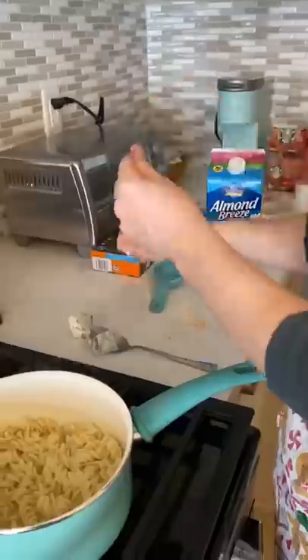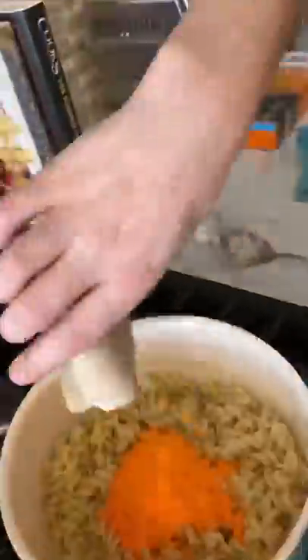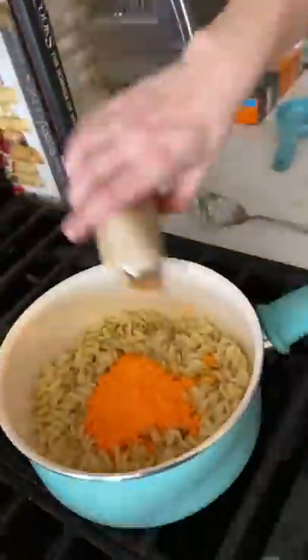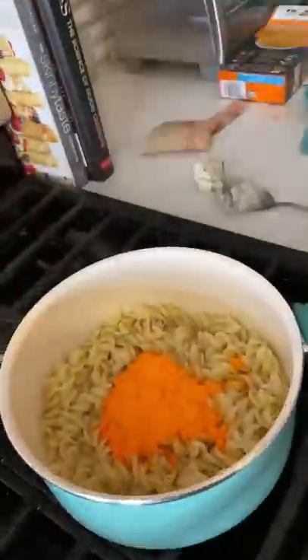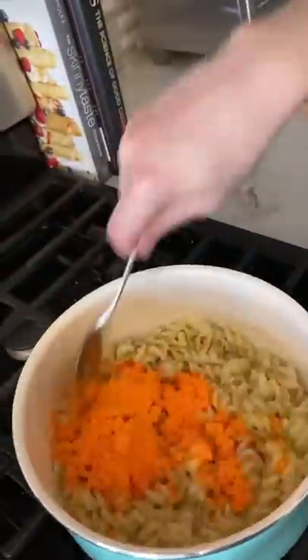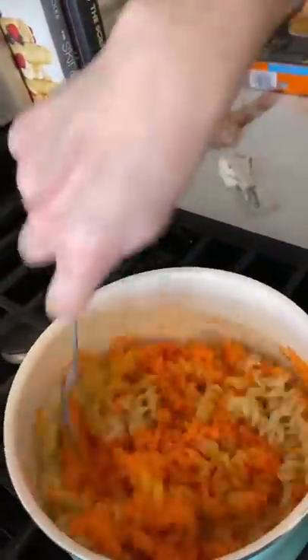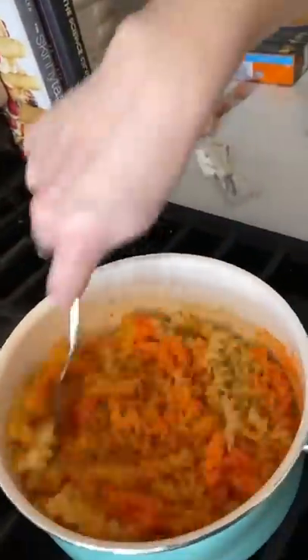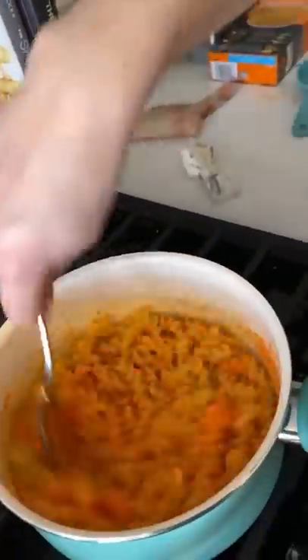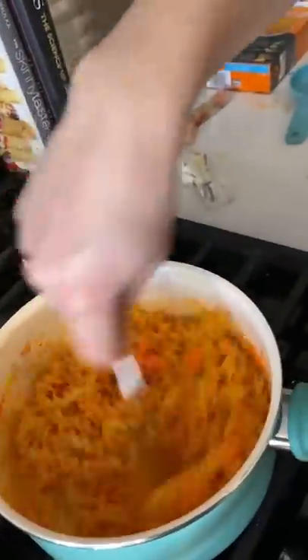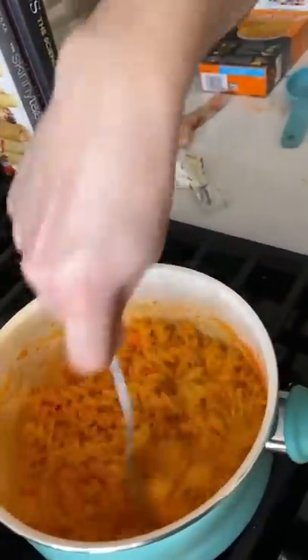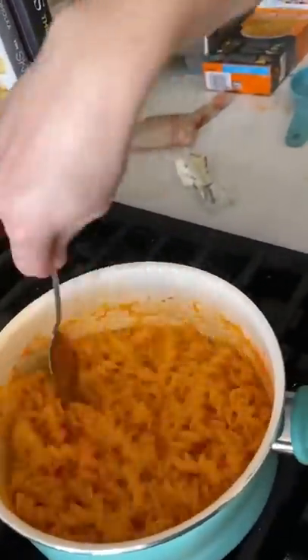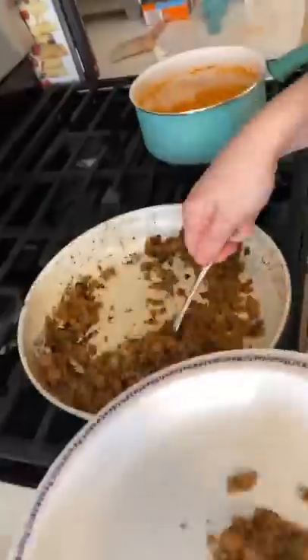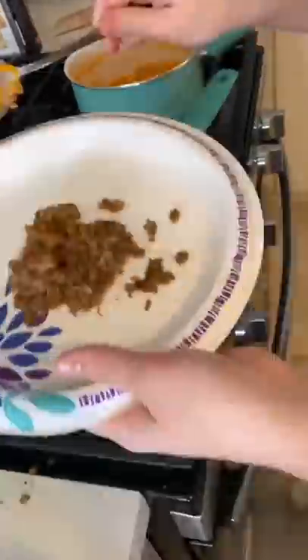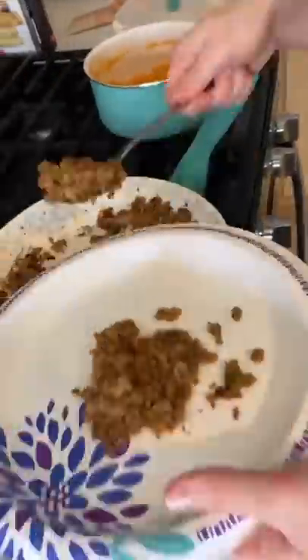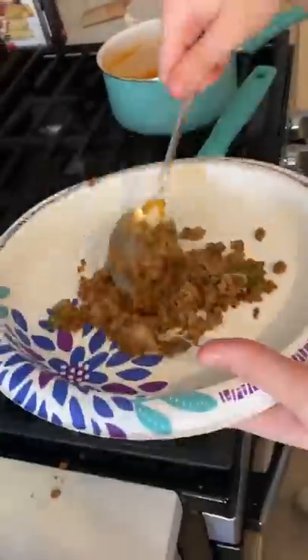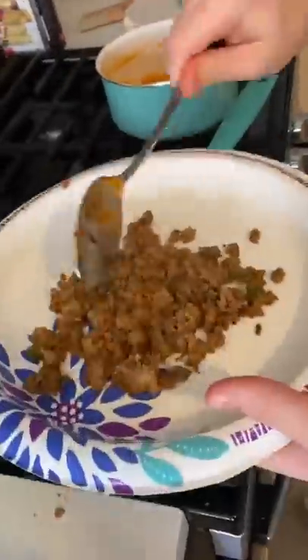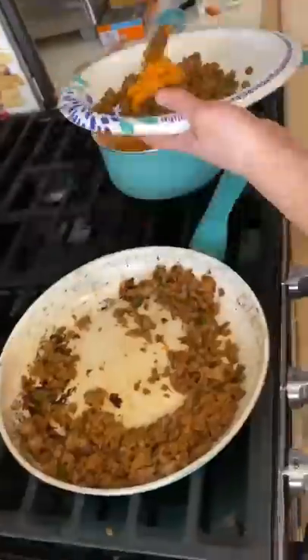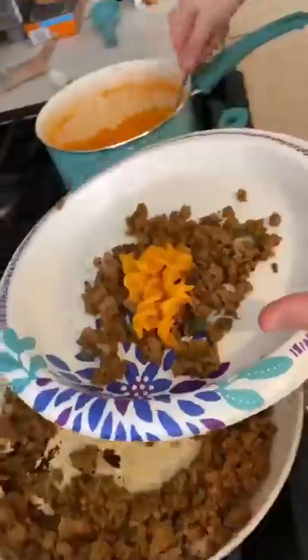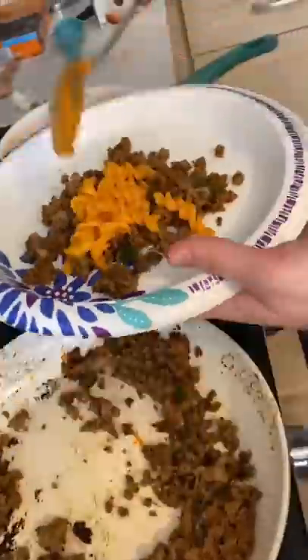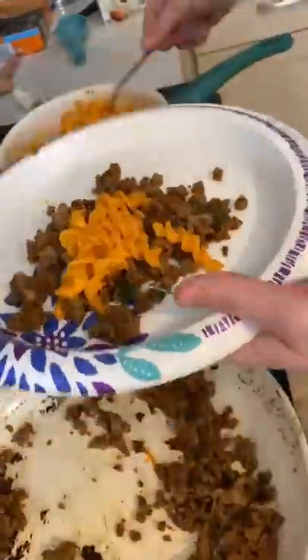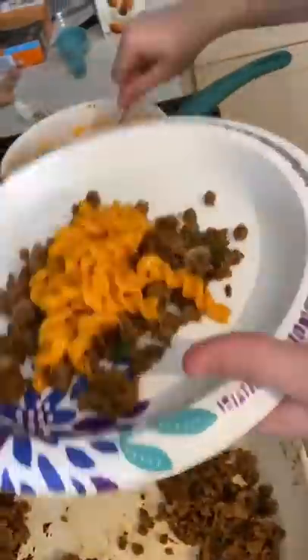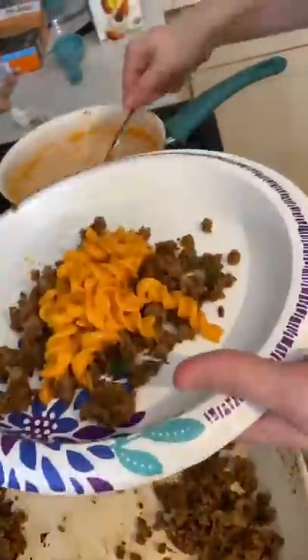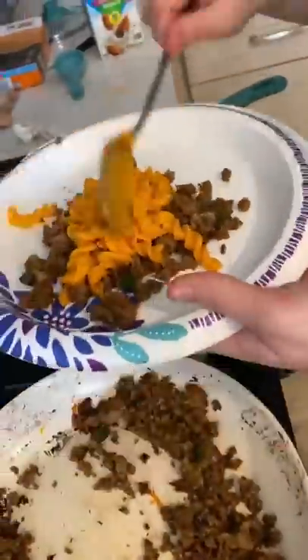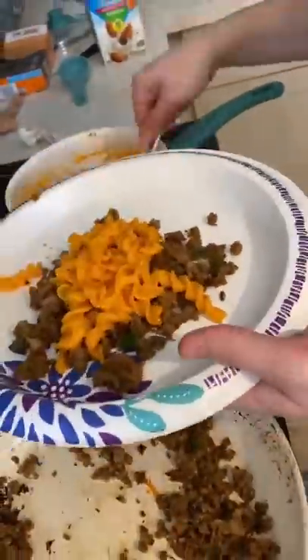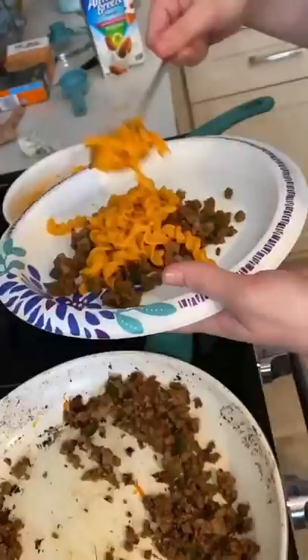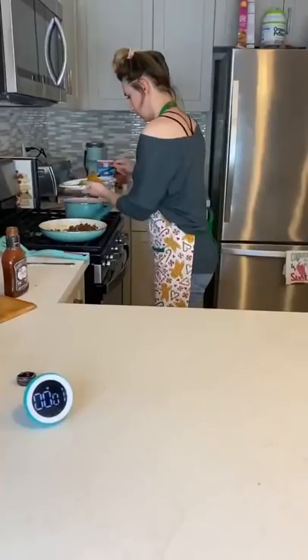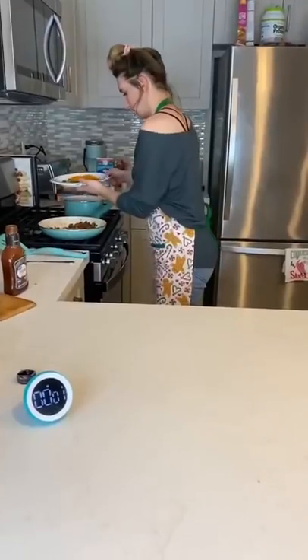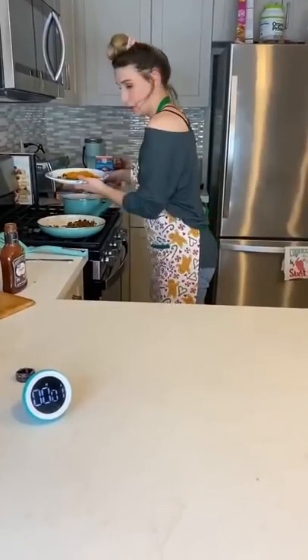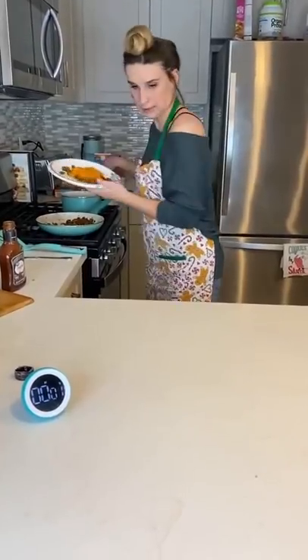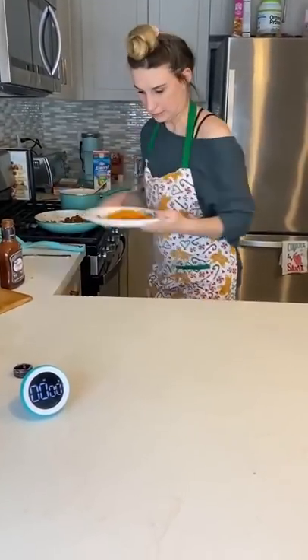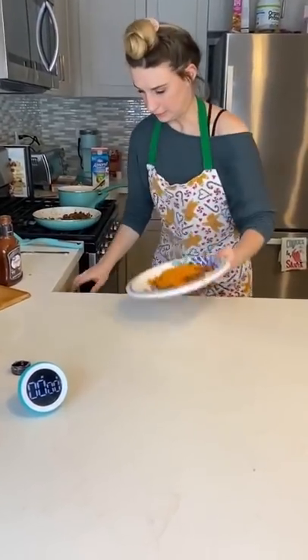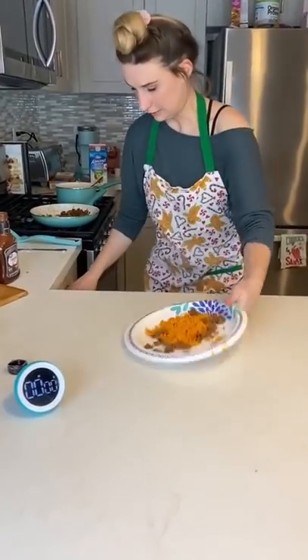I drained my macaroni pasta and added cheese. Three, two, one.